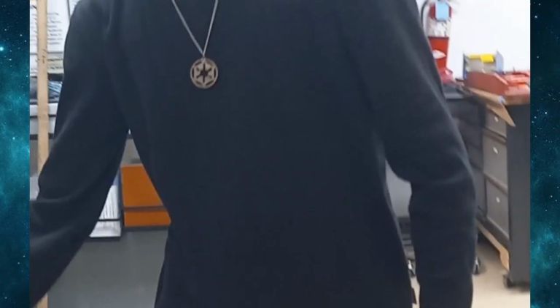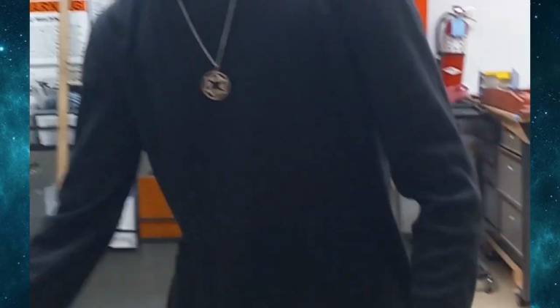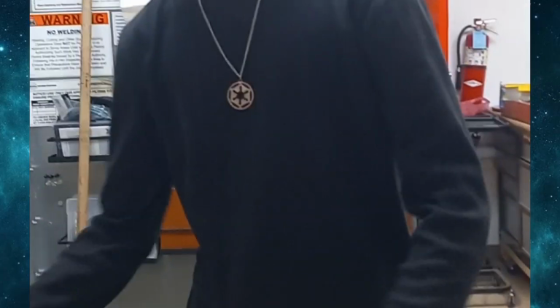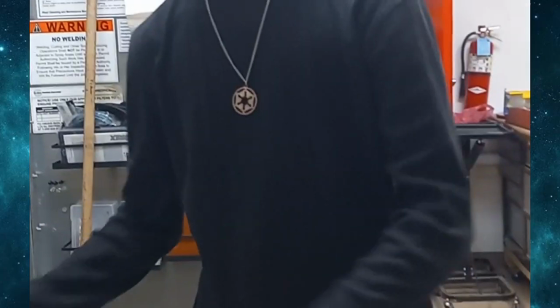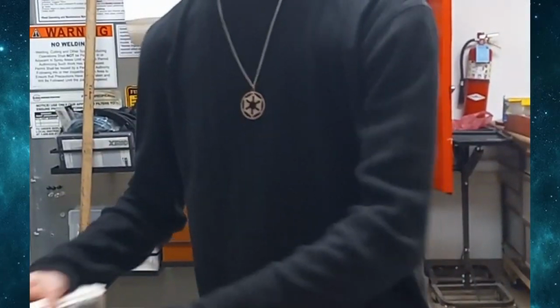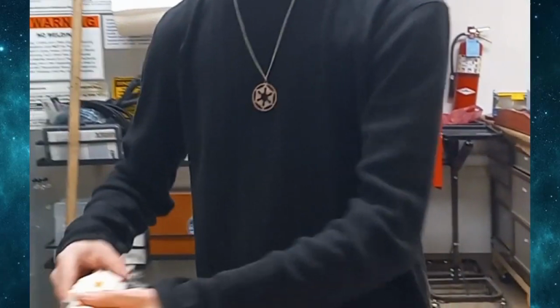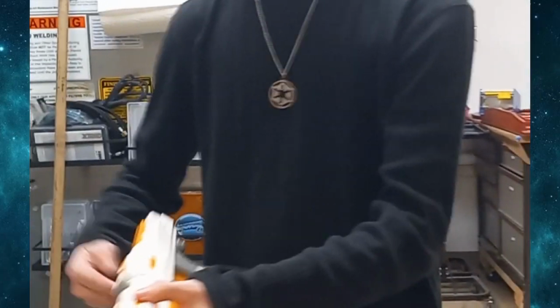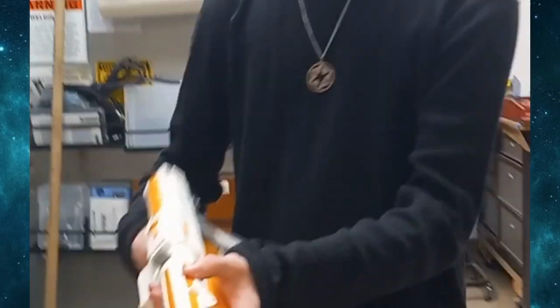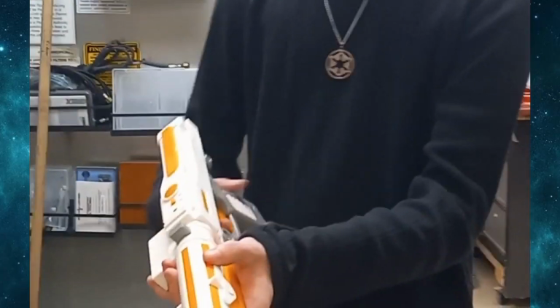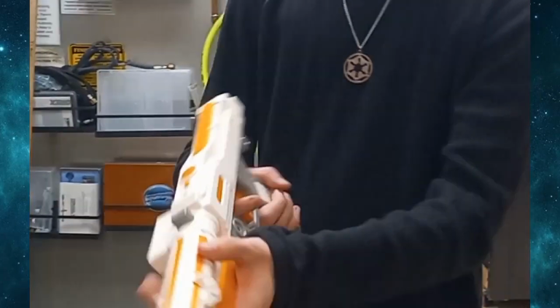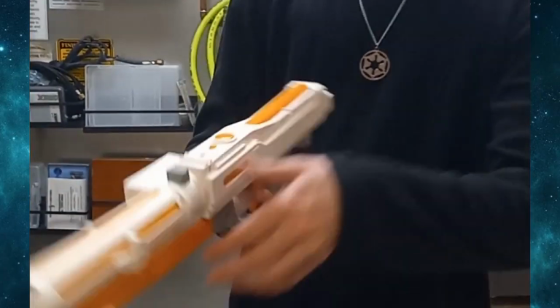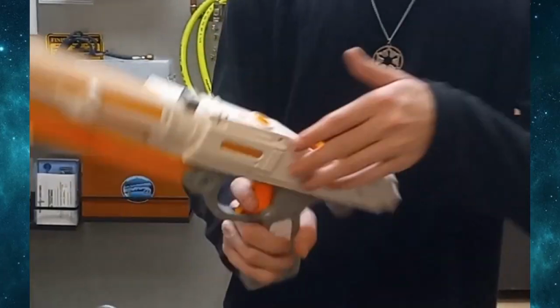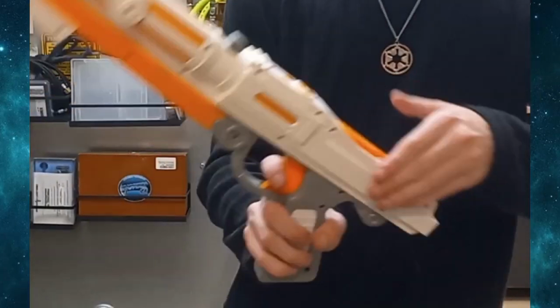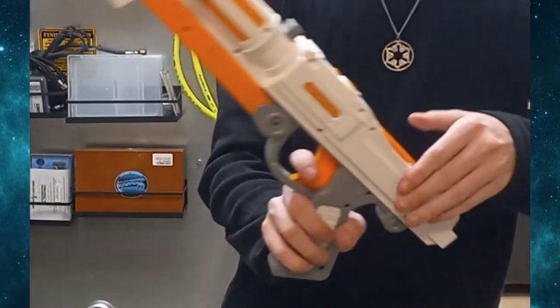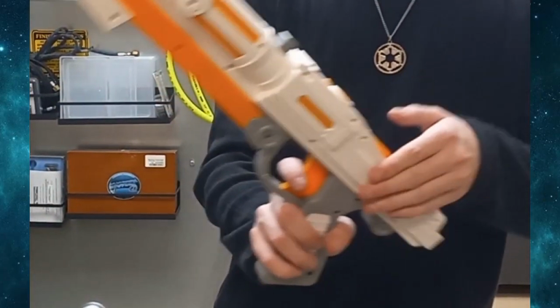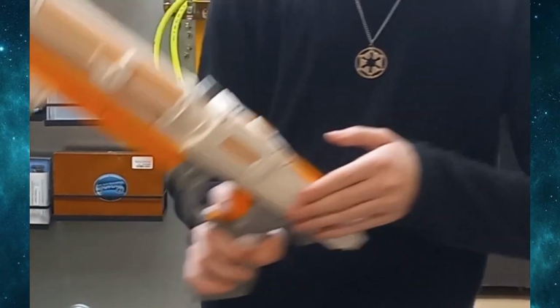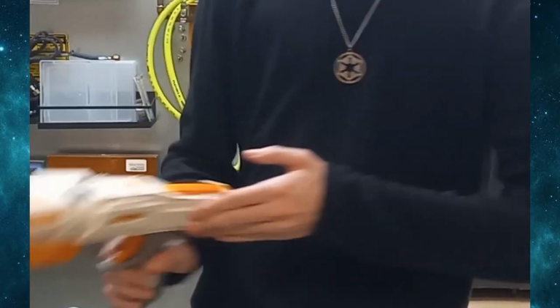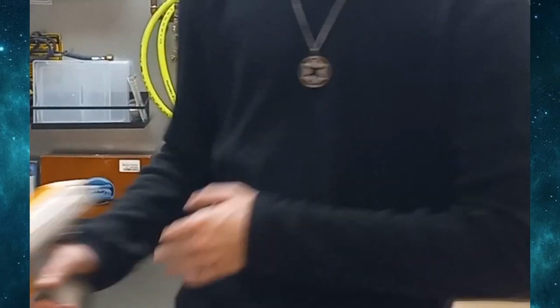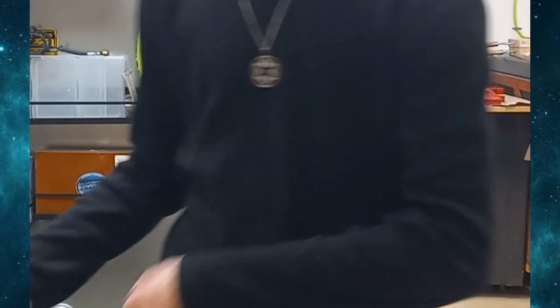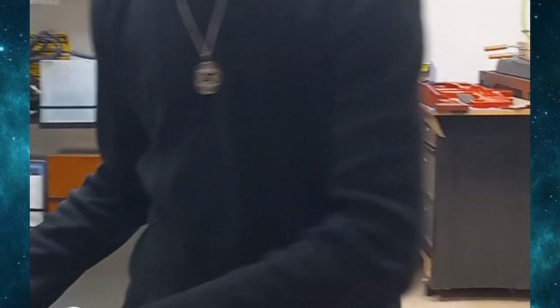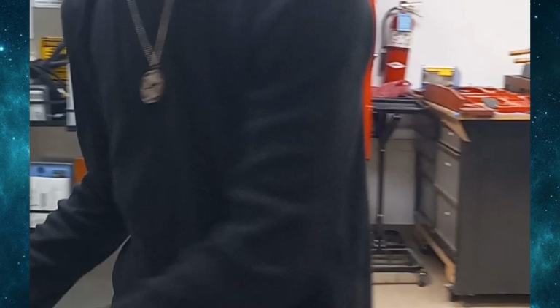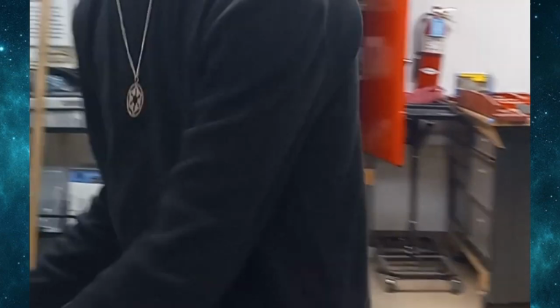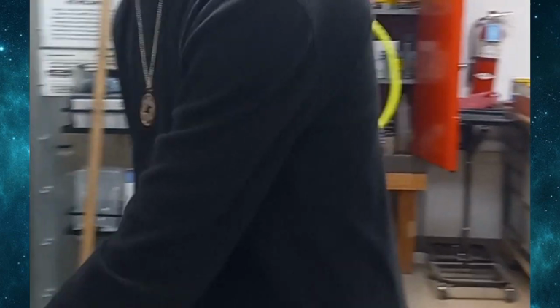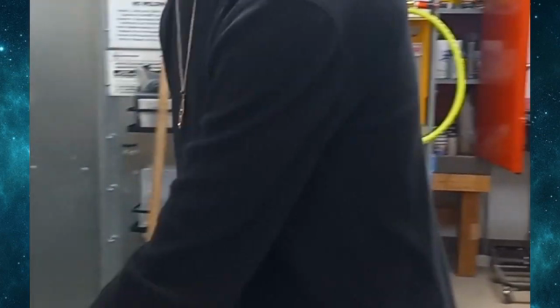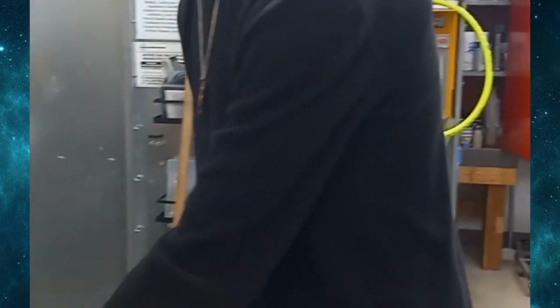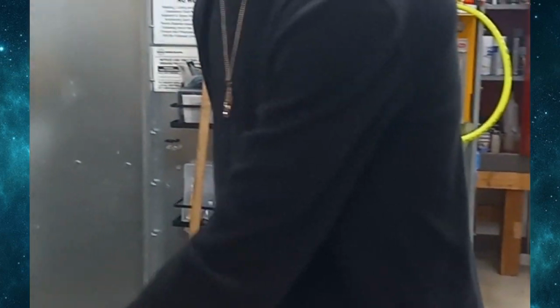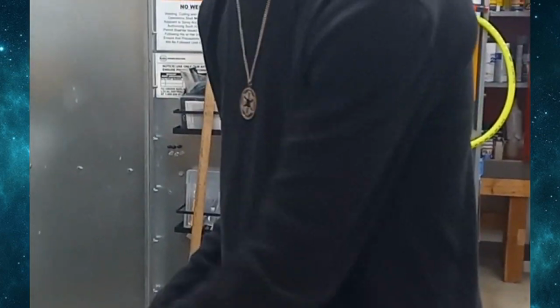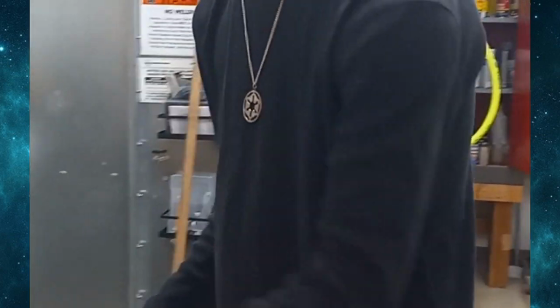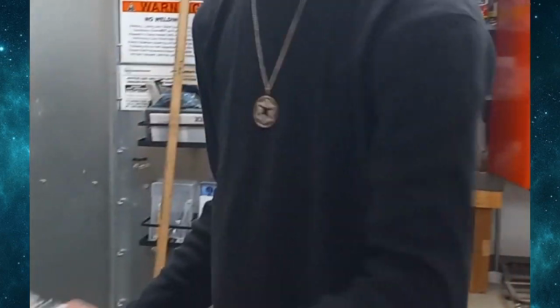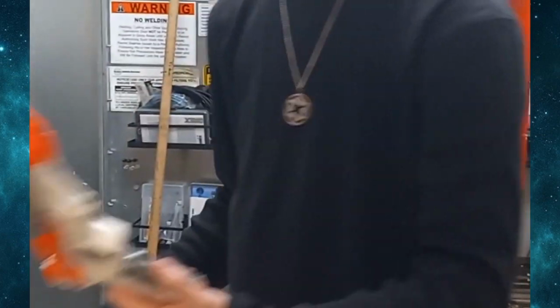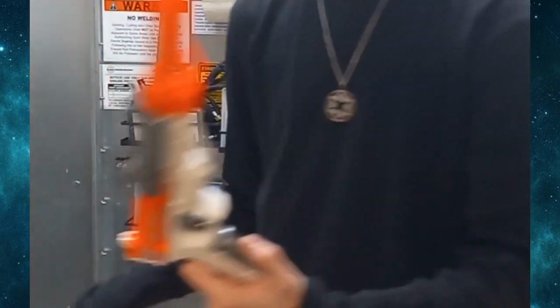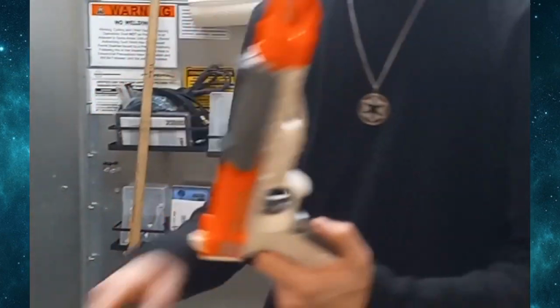Alright, we've sanded off the logos for the silver blaster video you are watching.